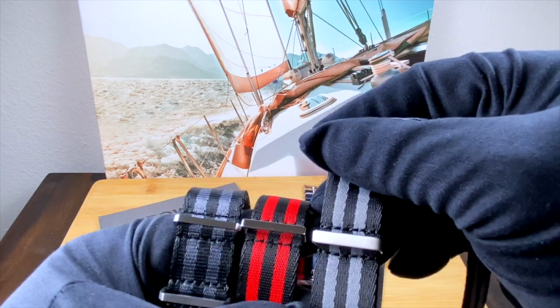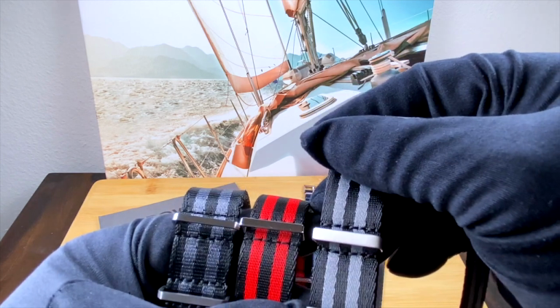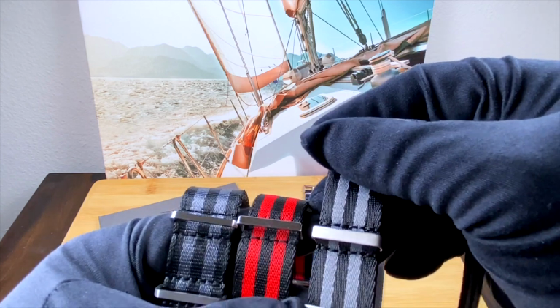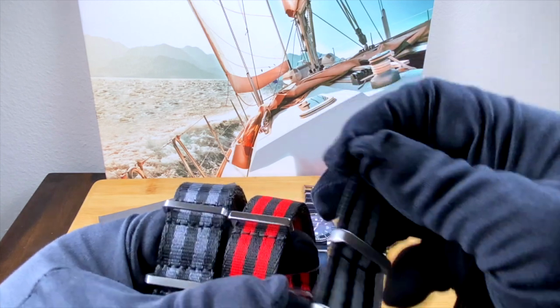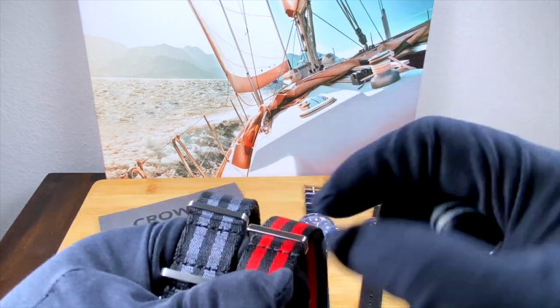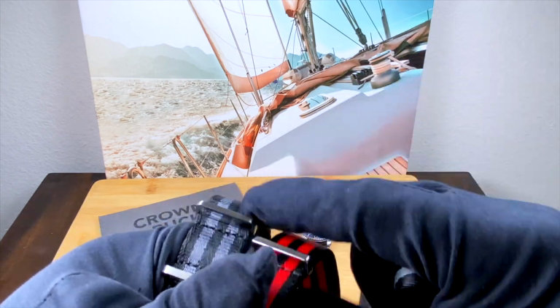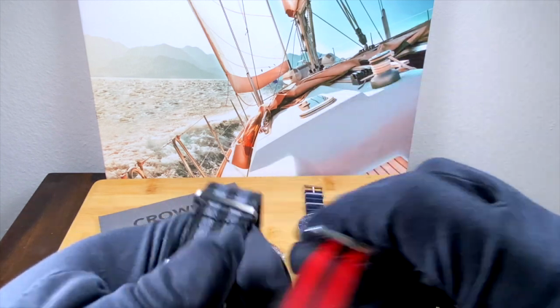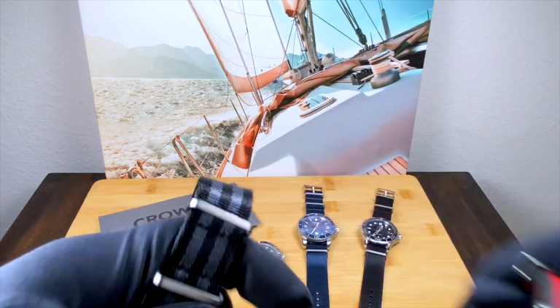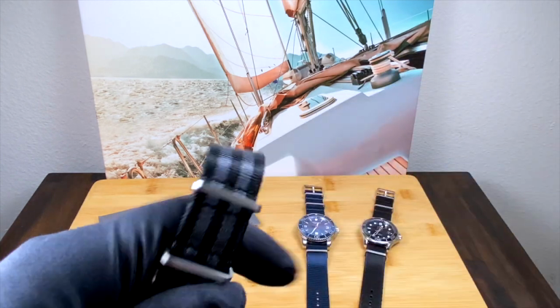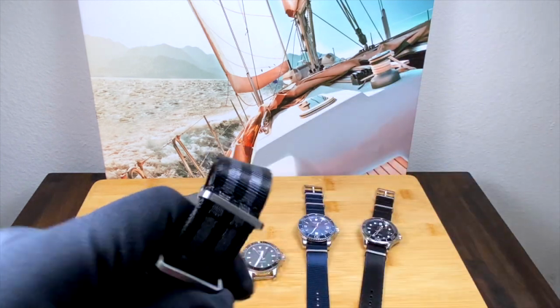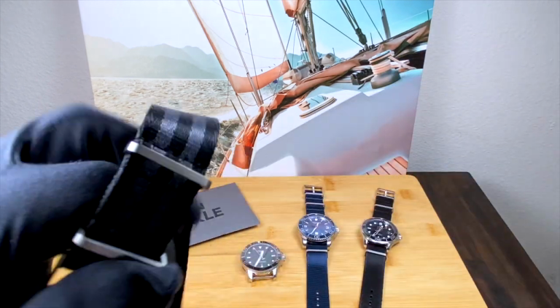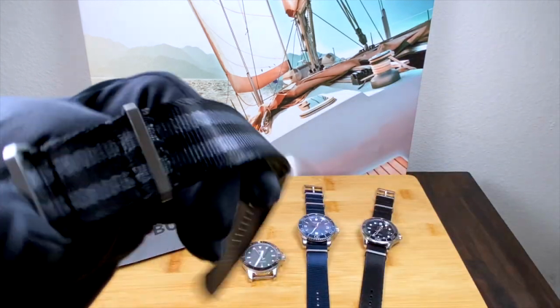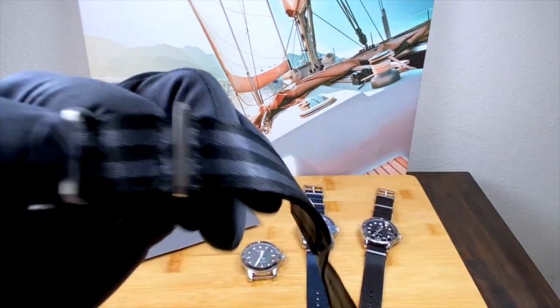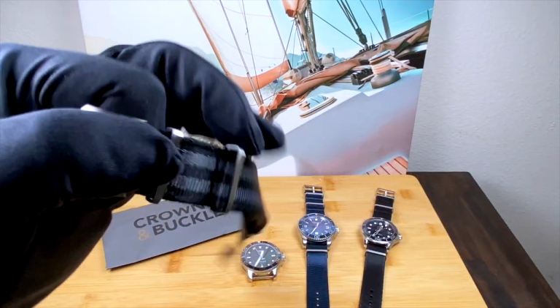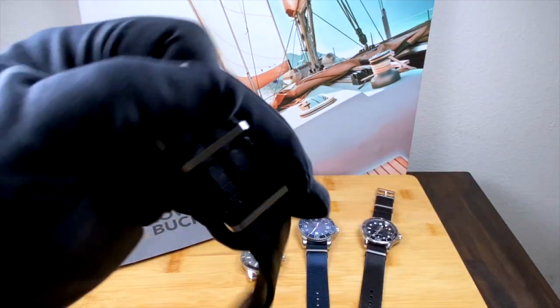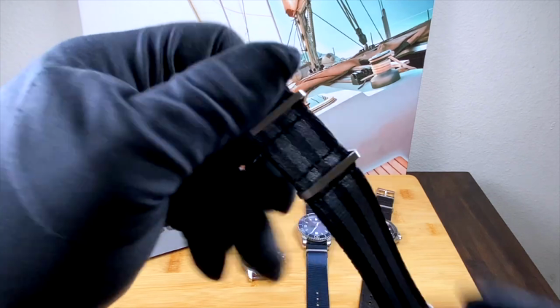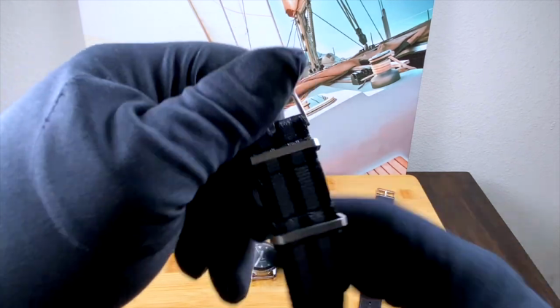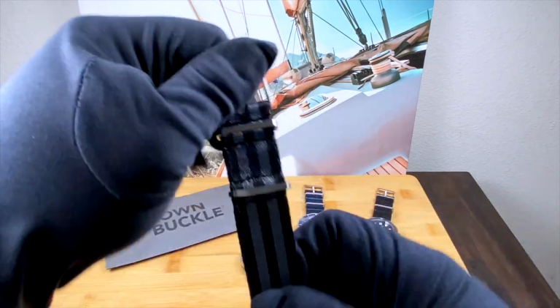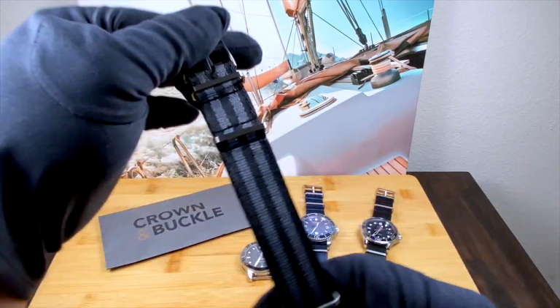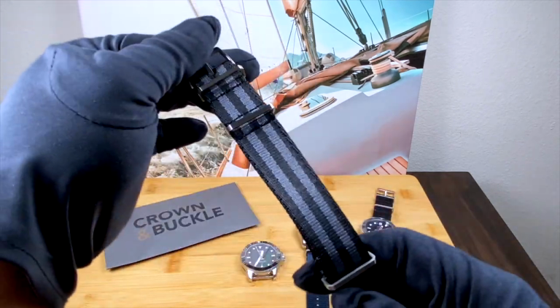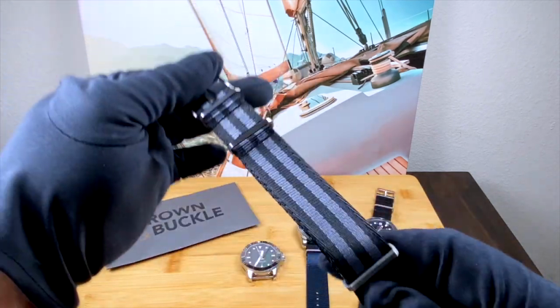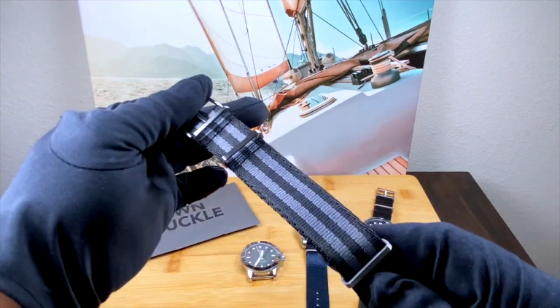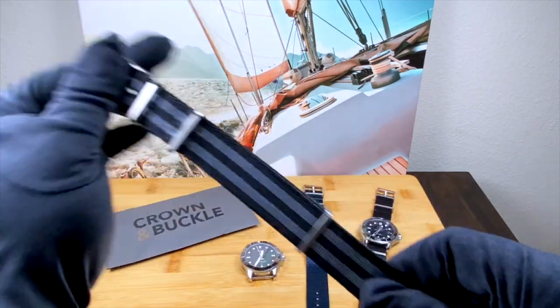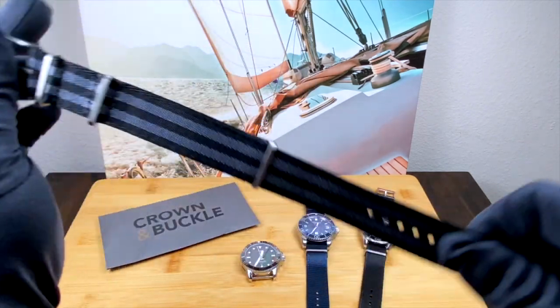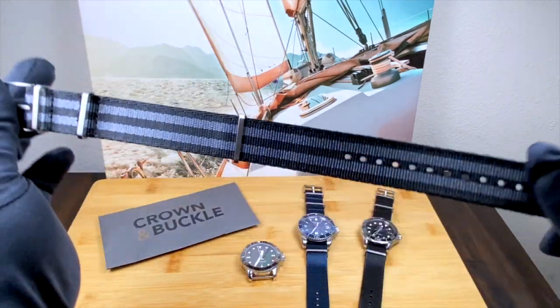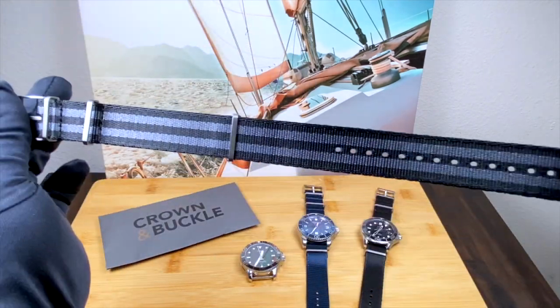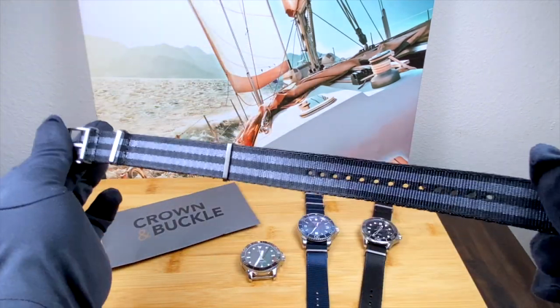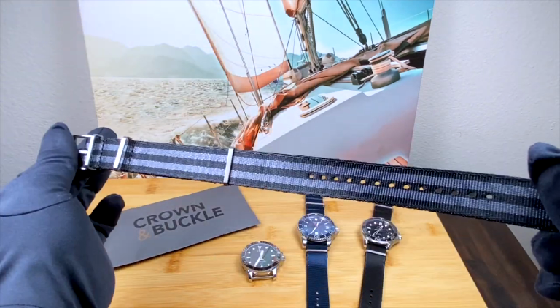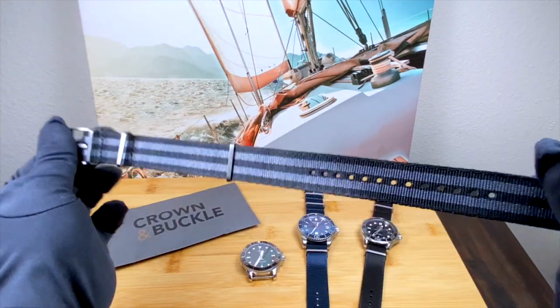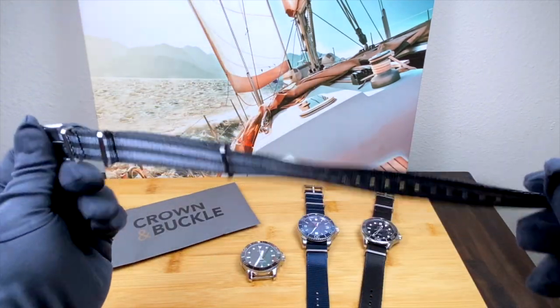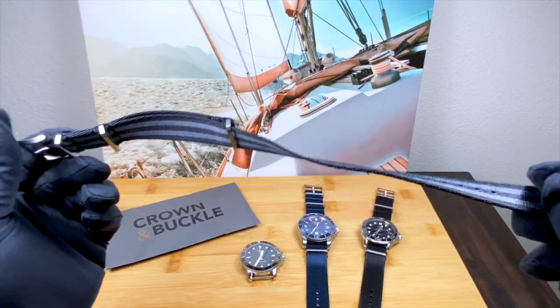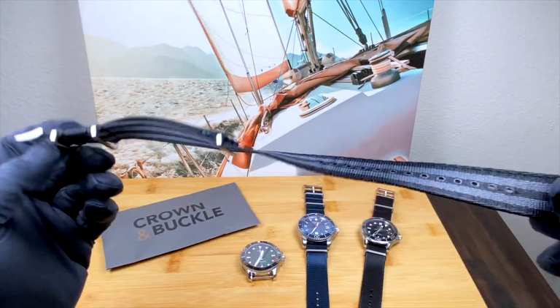All in all, I am really blown away by the quality of the Crown and Buckle NATO straps.